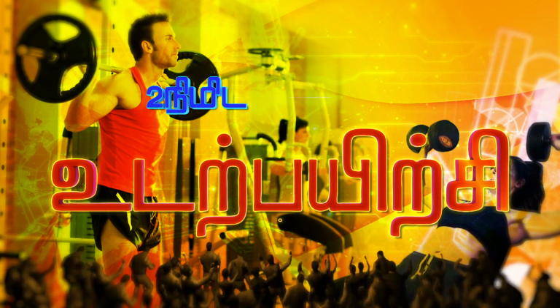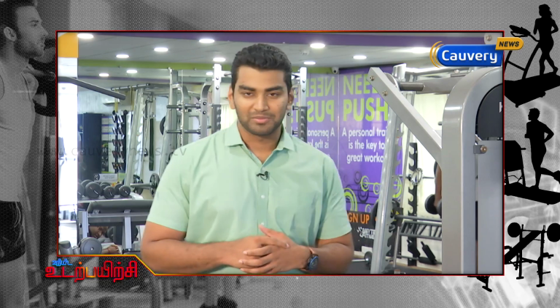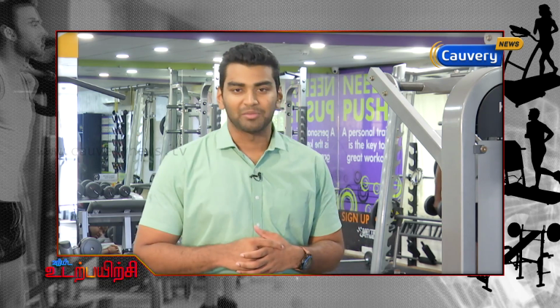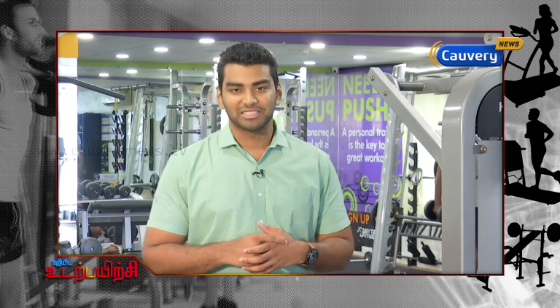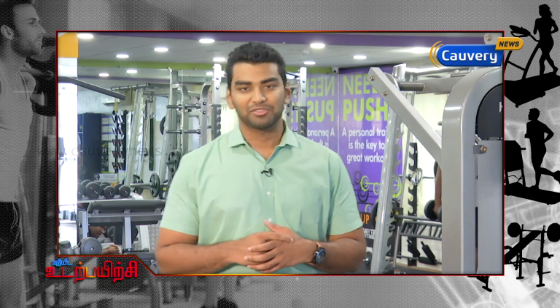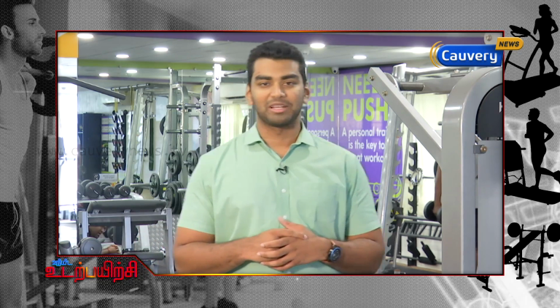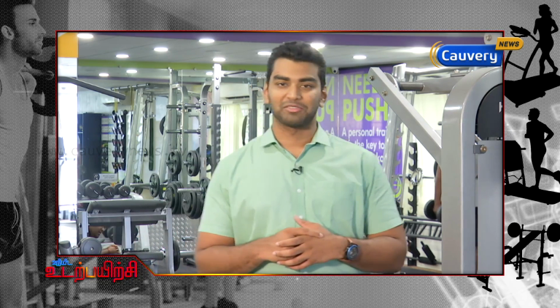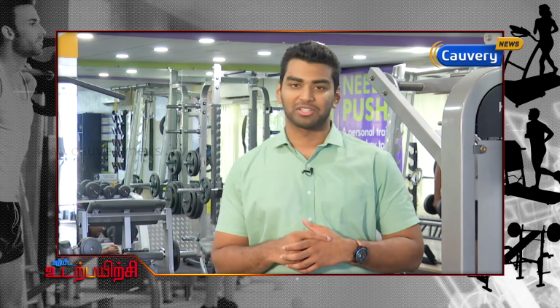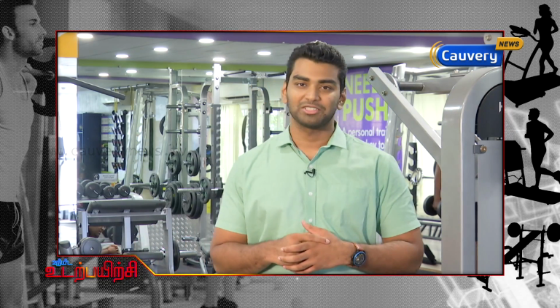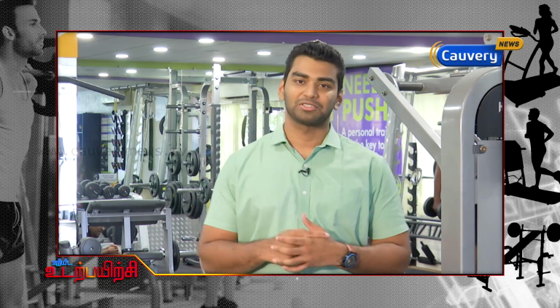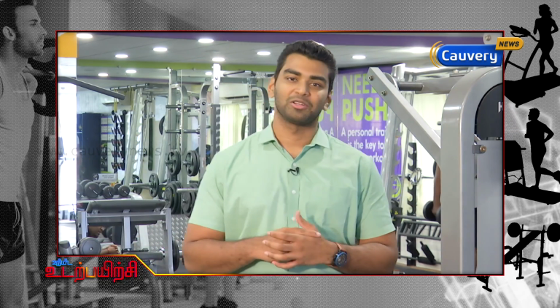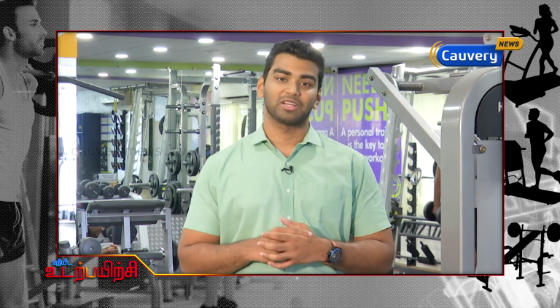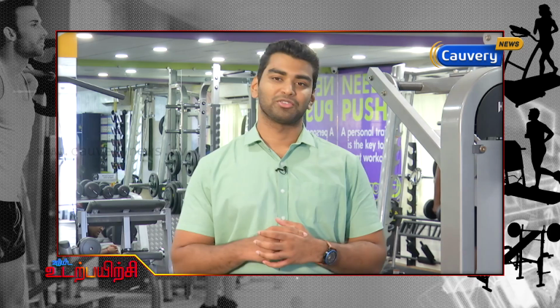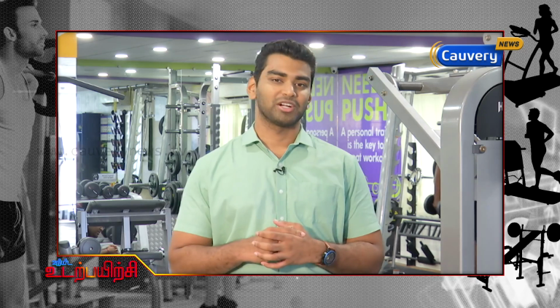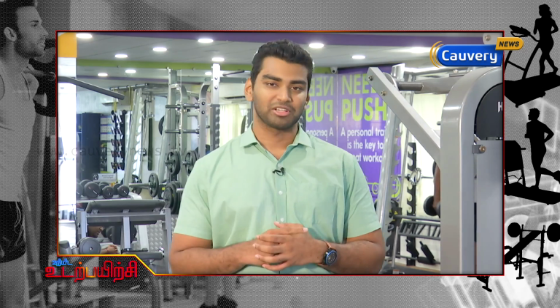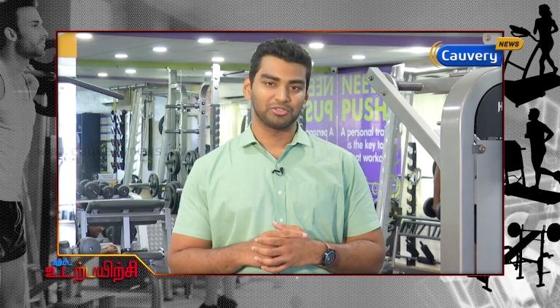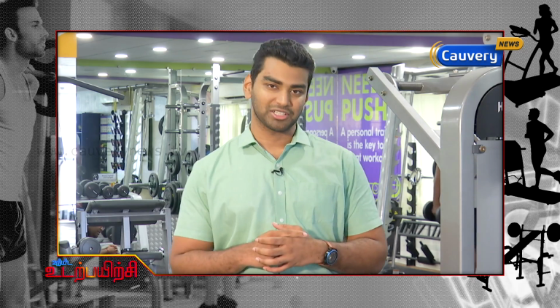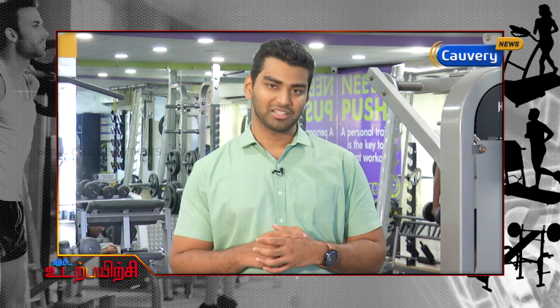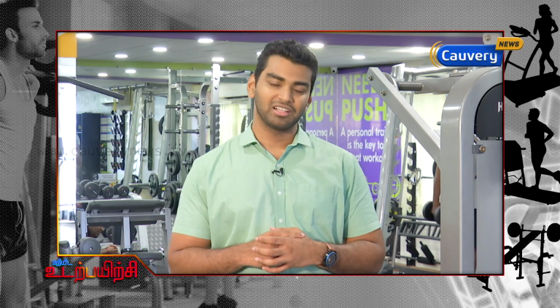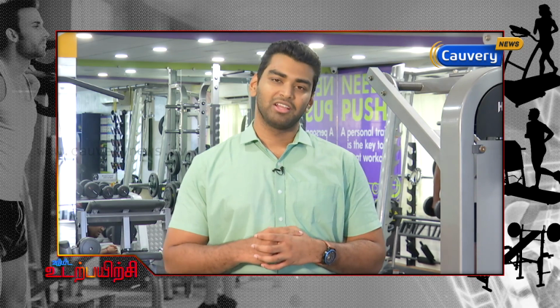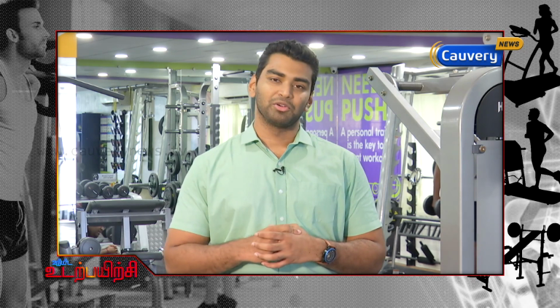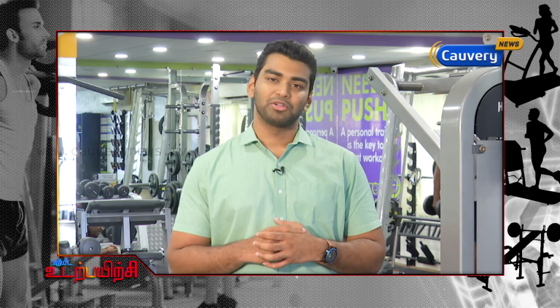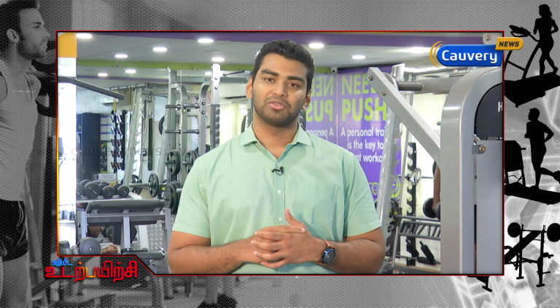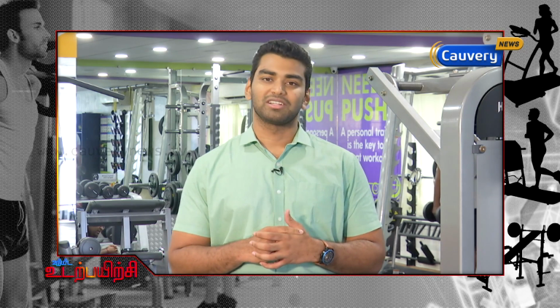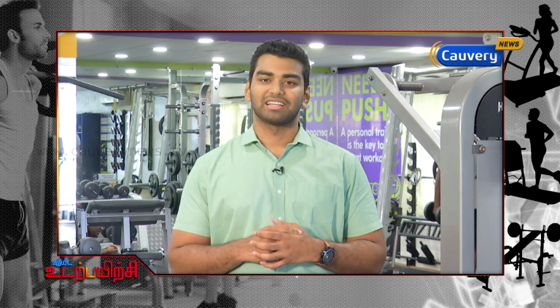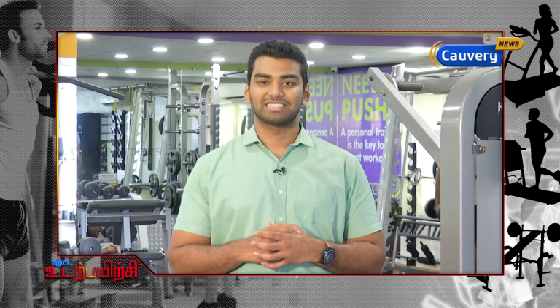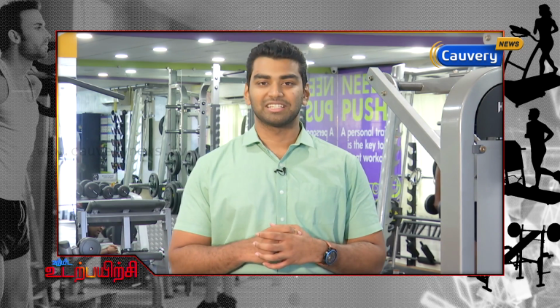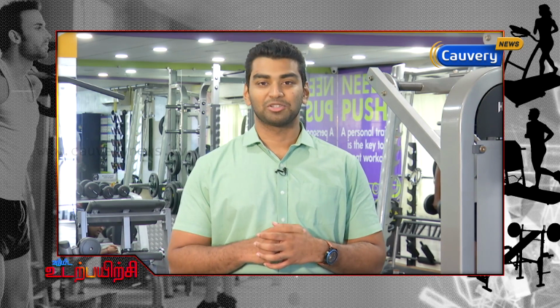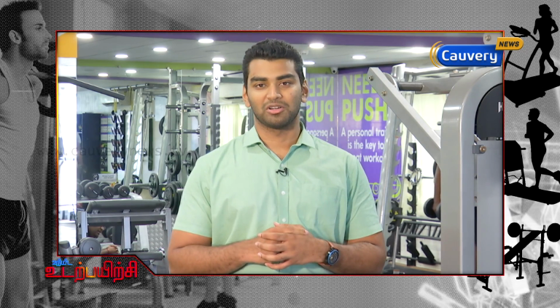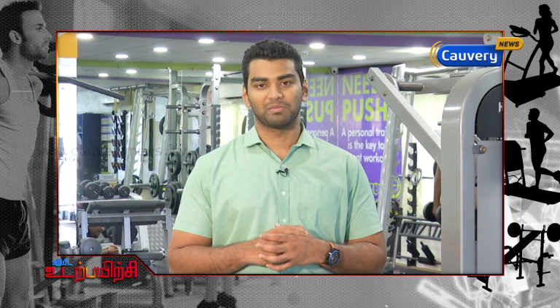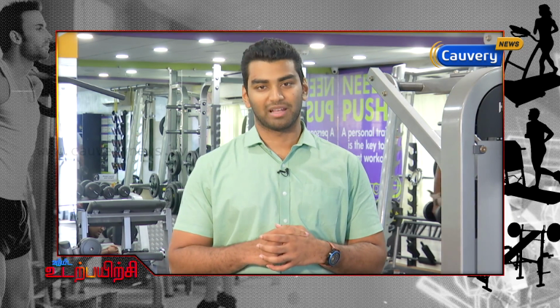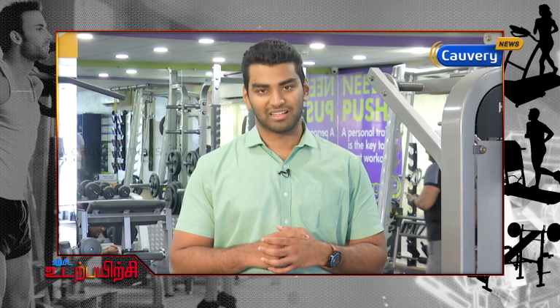I am Ajay from Anytime Fitness. On behalf of Kaveri News Channel, we are going to look at an exercise called Plank.